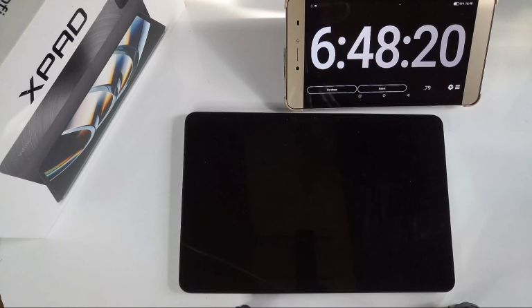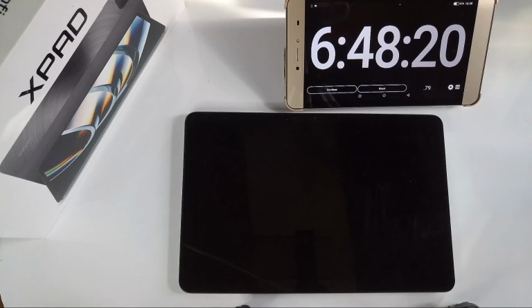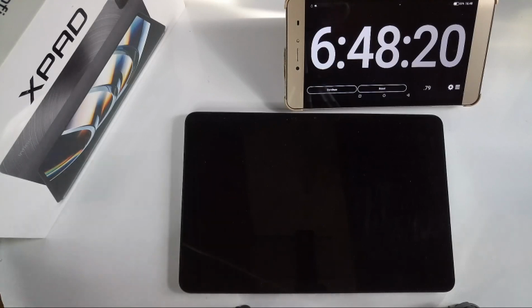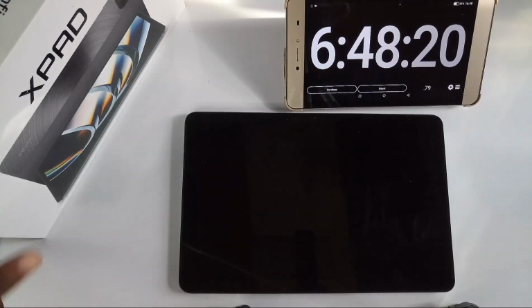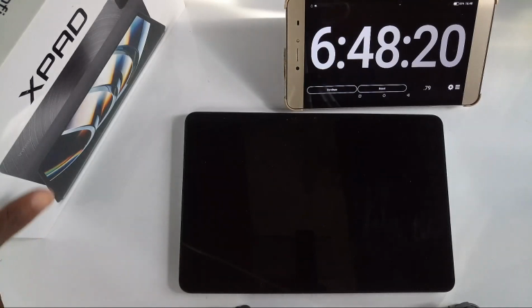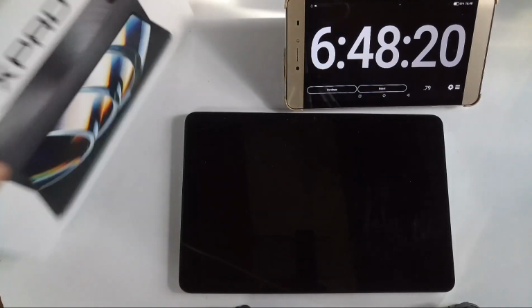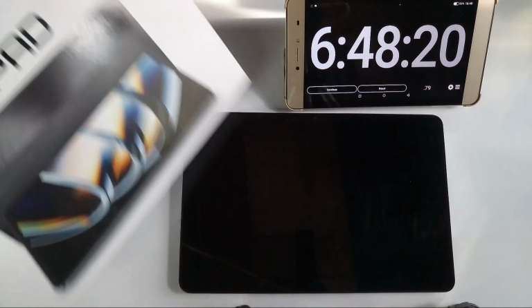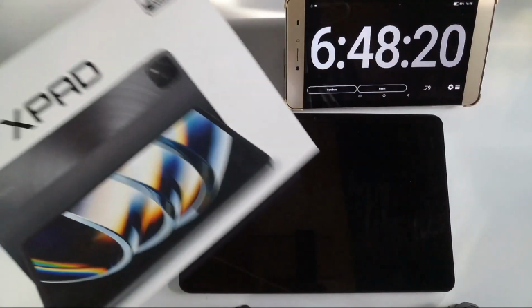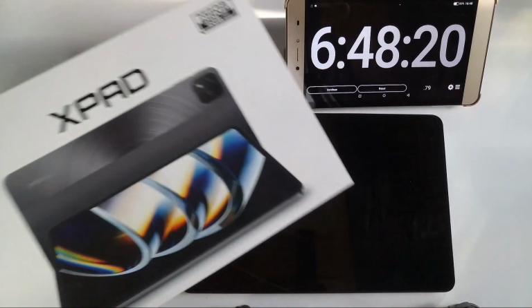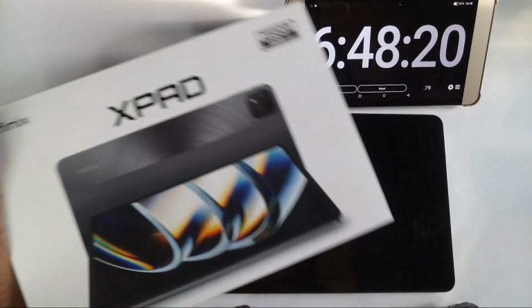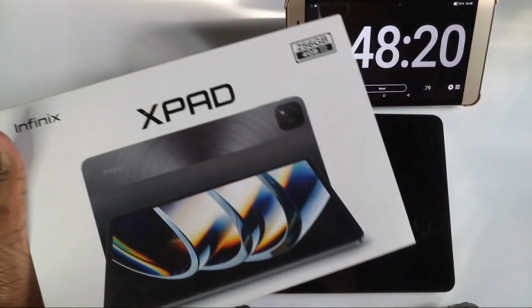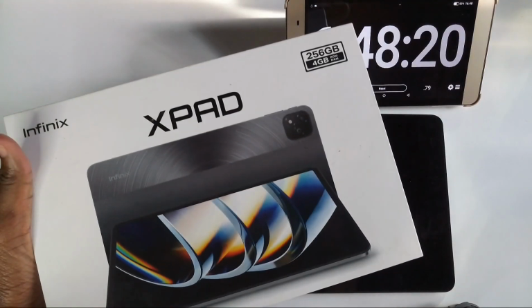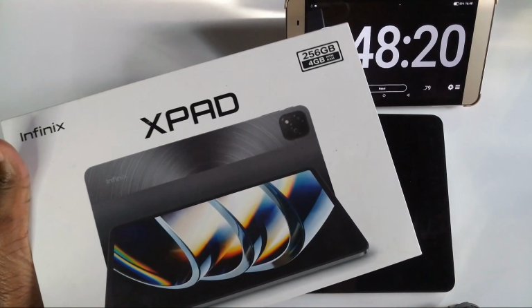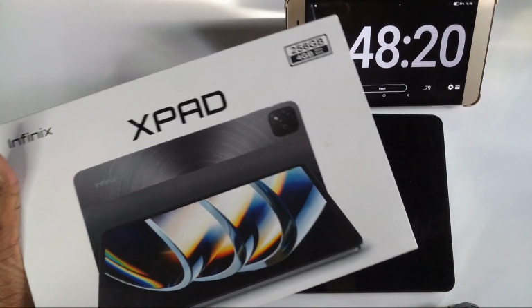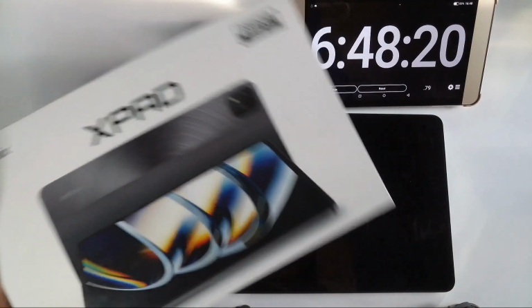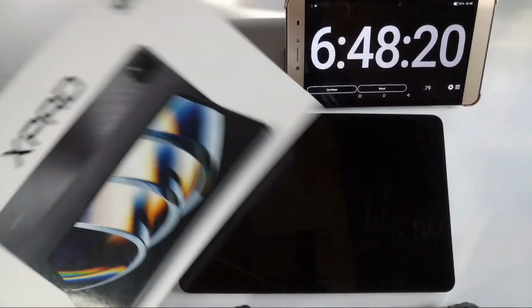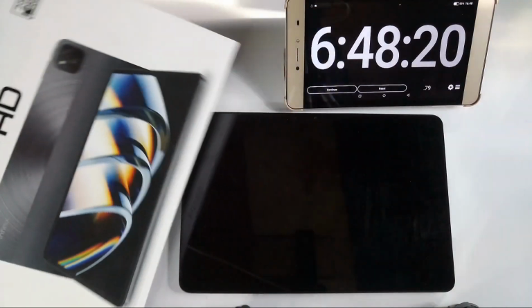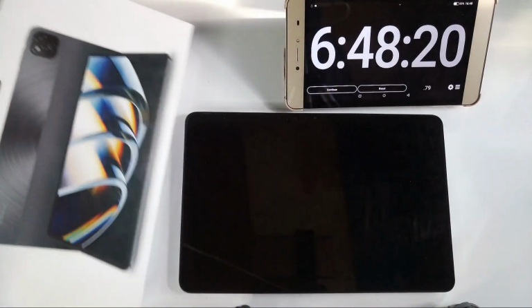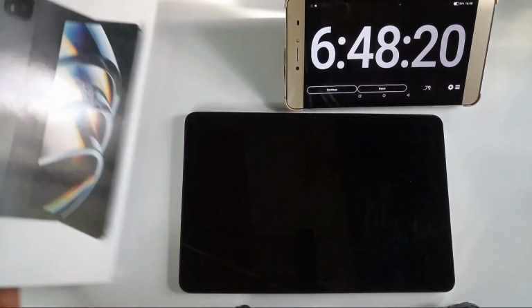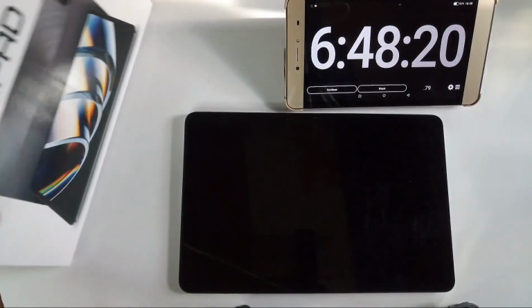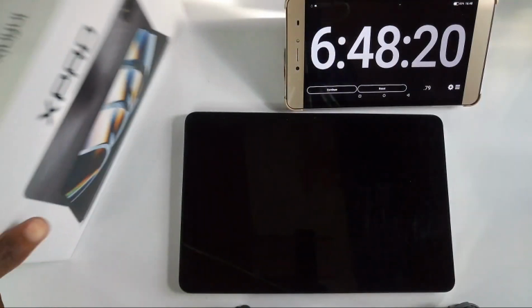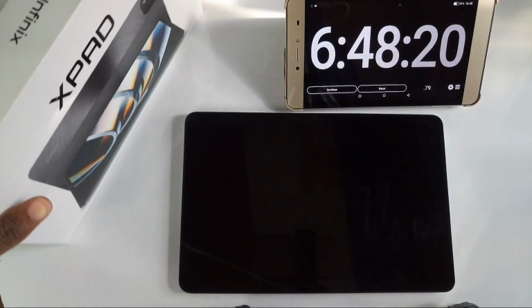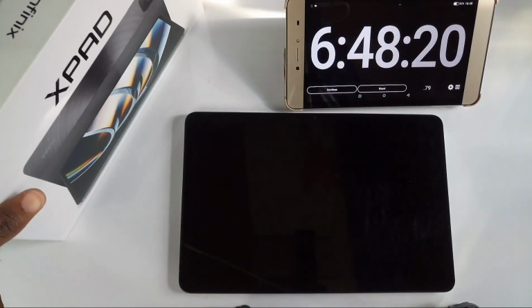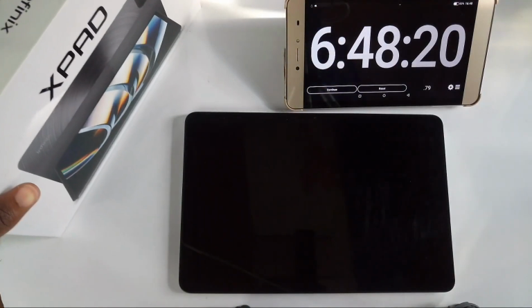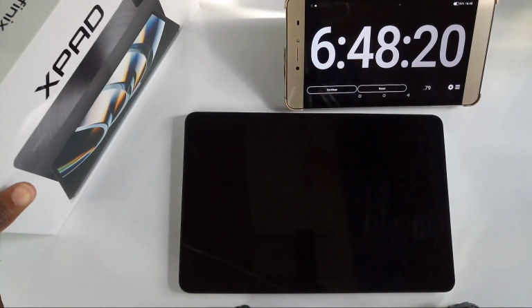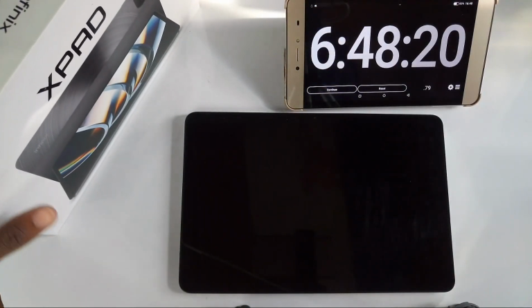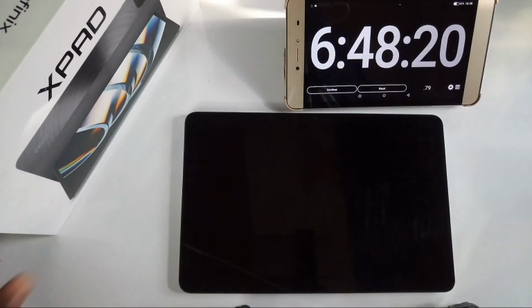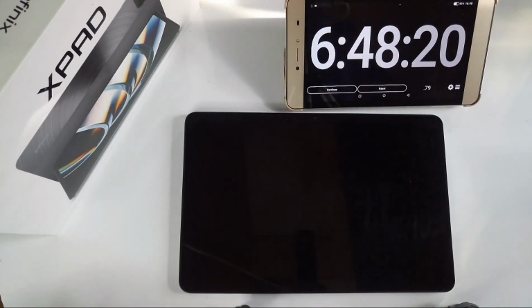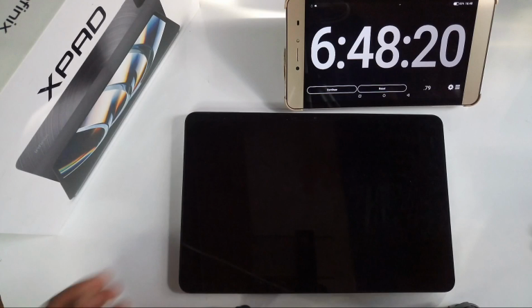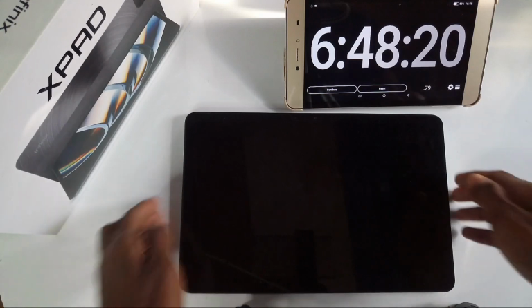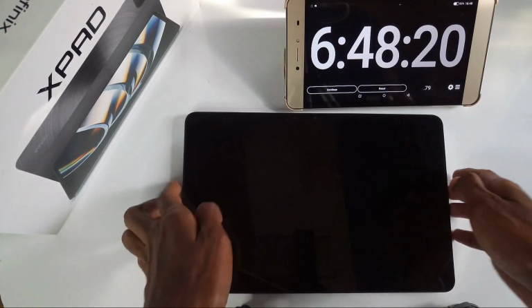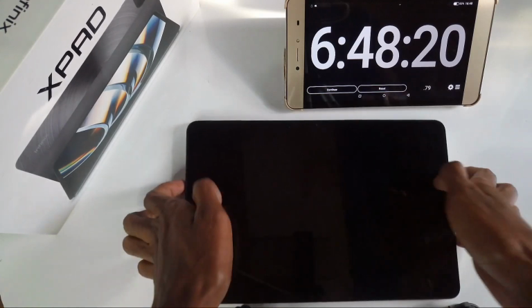That's it for the Infix X-Pad battery test. Let me know what you think in the comment section below. Thanks for watching and see you in the next one.